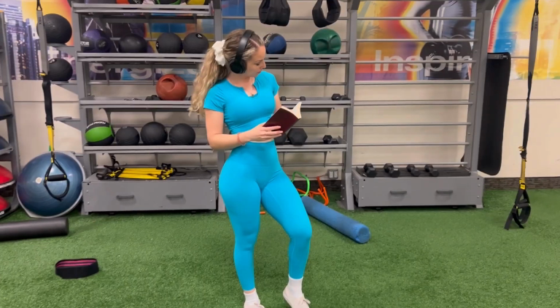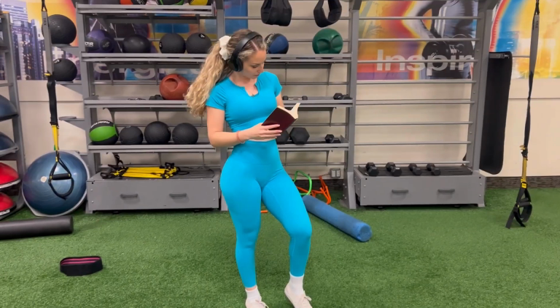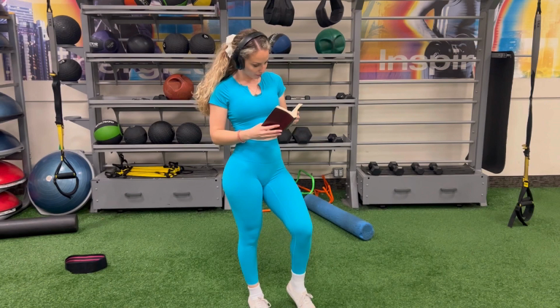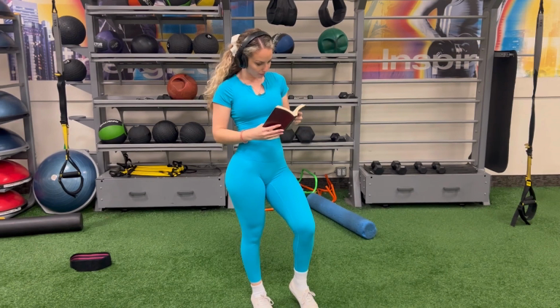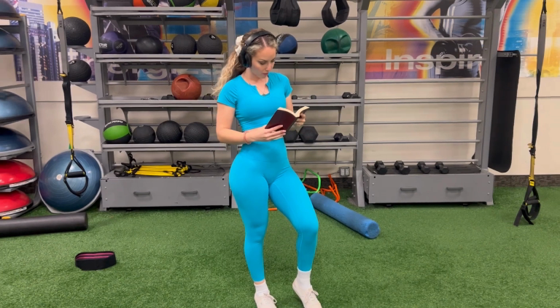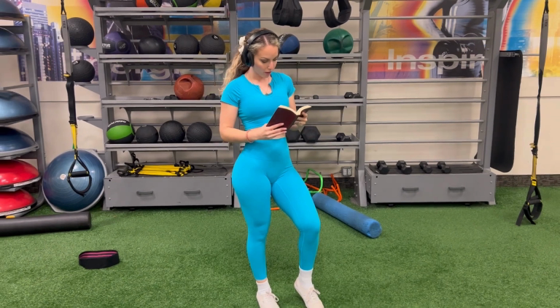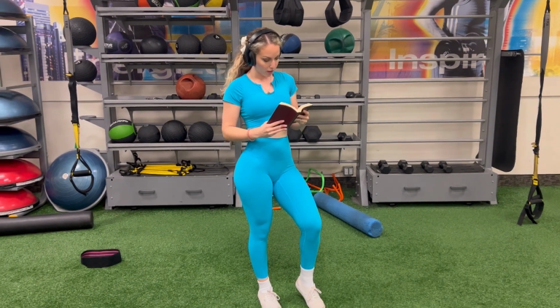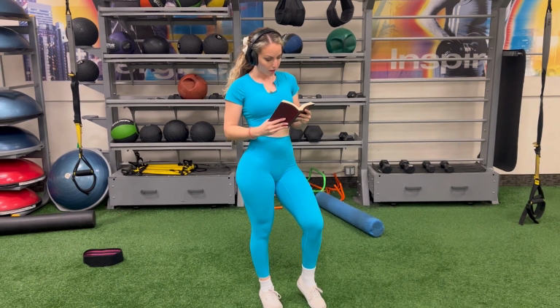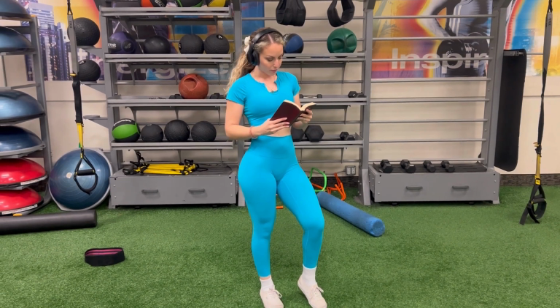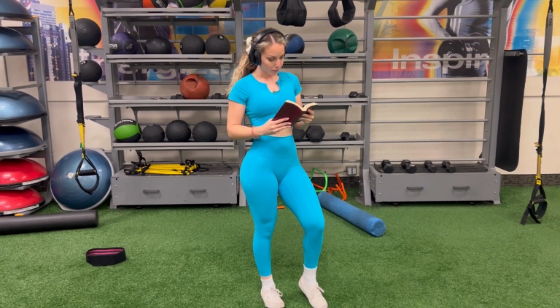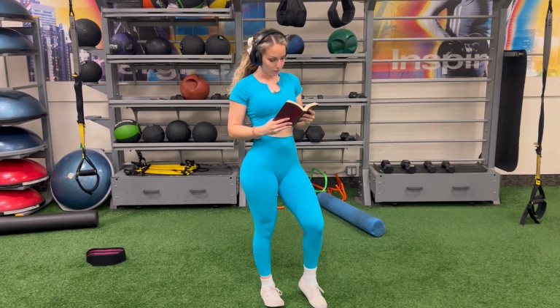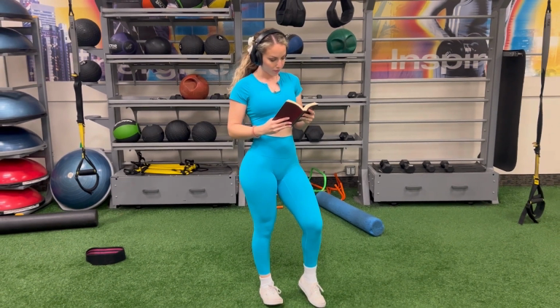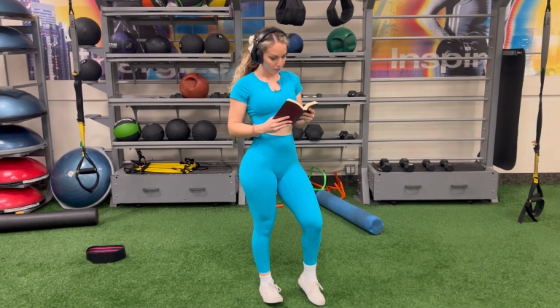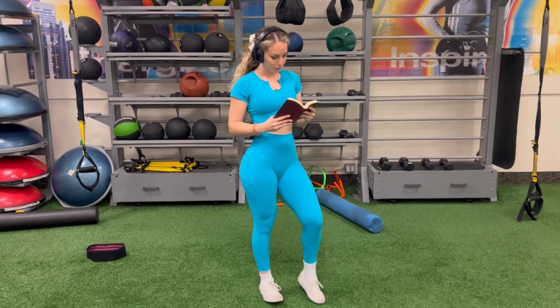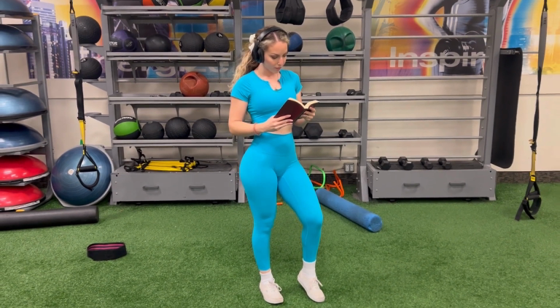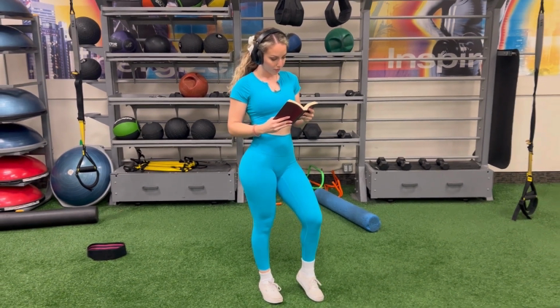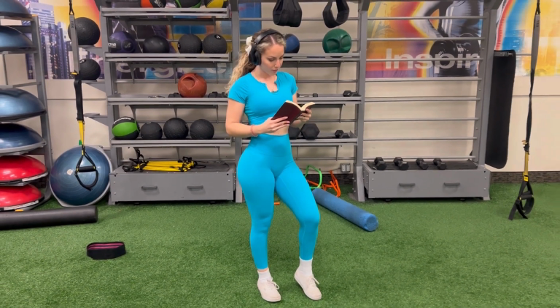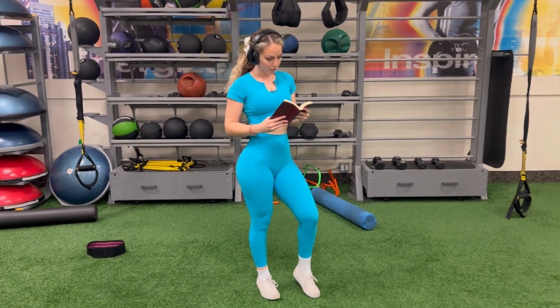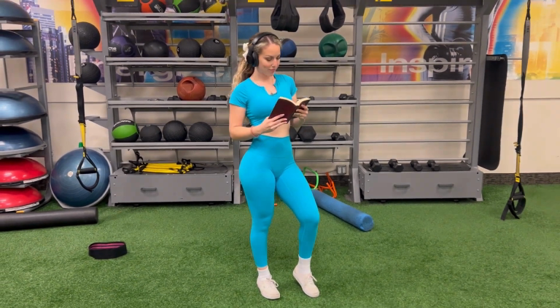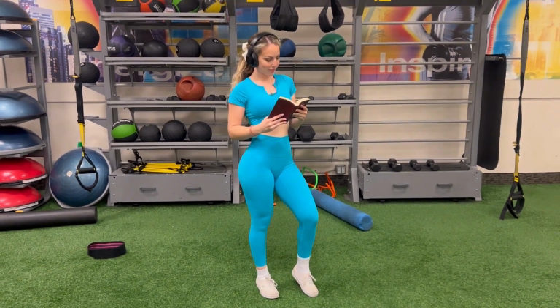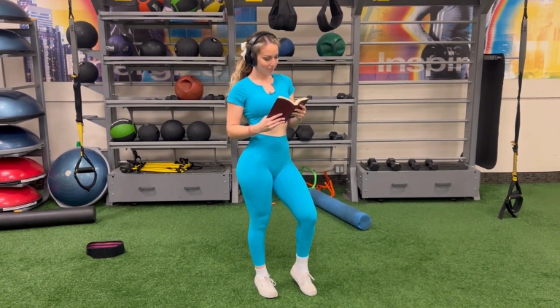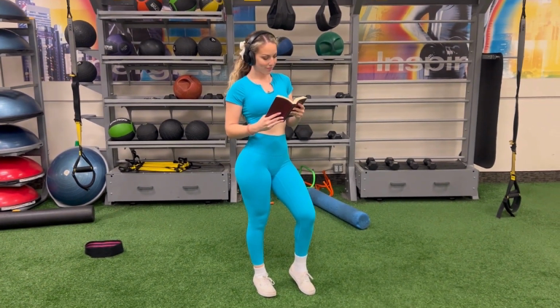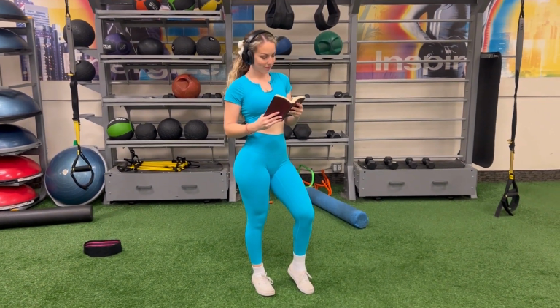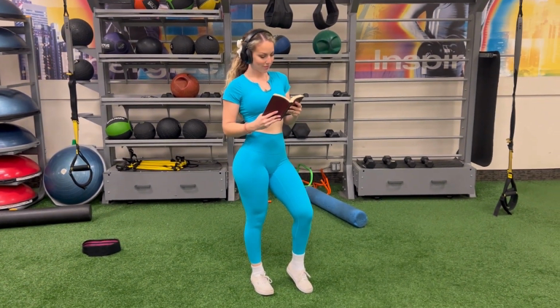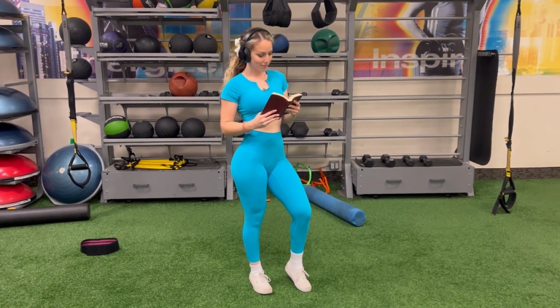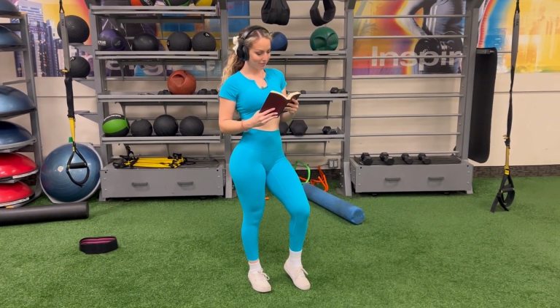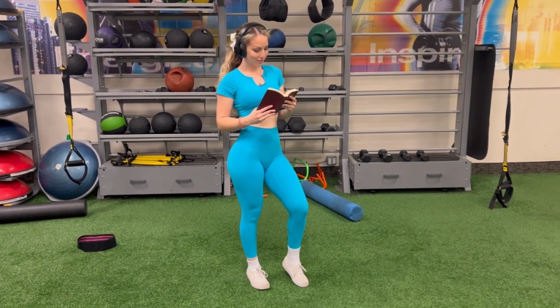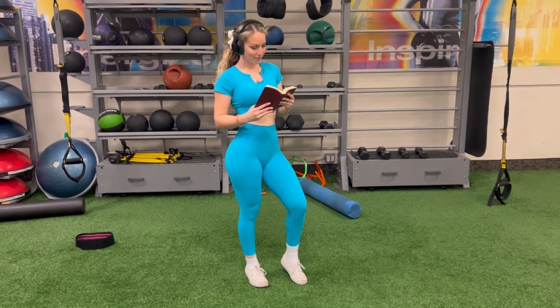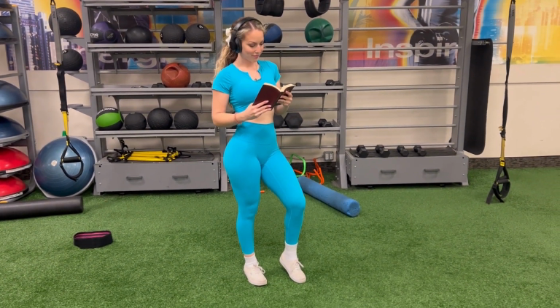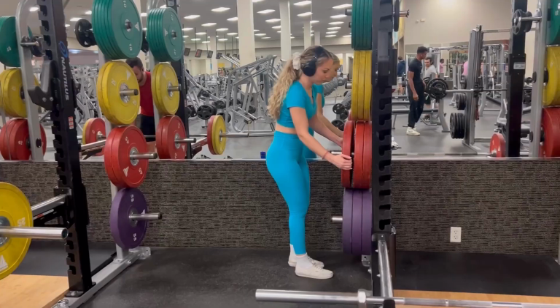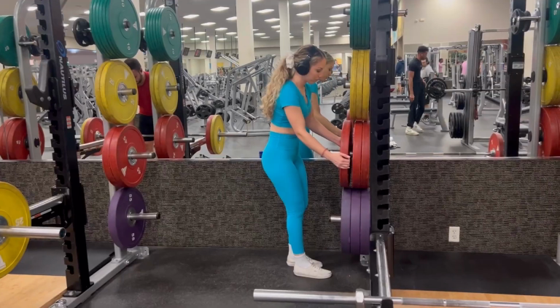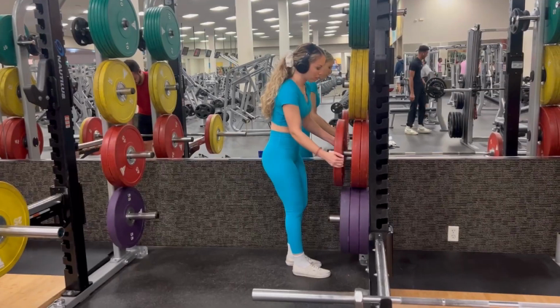Before we get started, let's meditate on the Word of God and the Lord's goodness and pray for an injury-free workout.